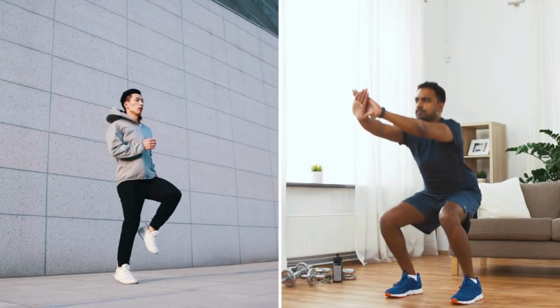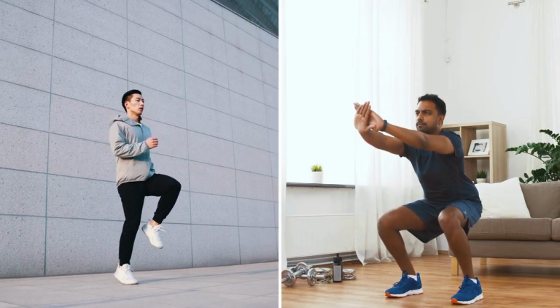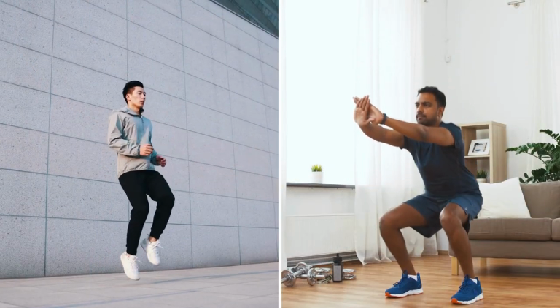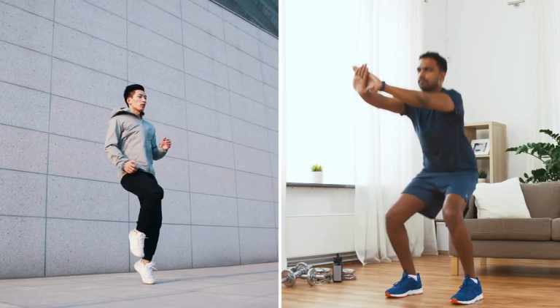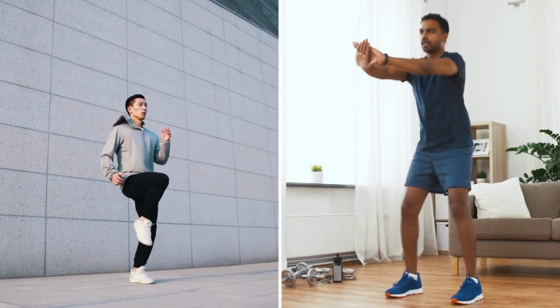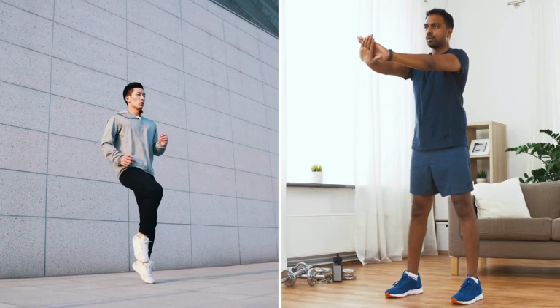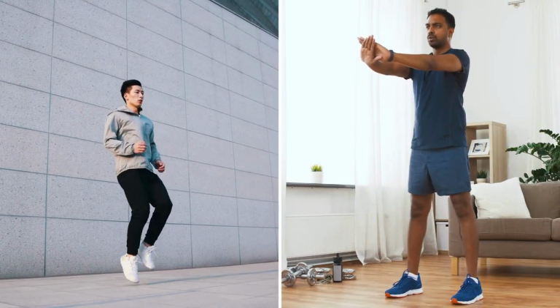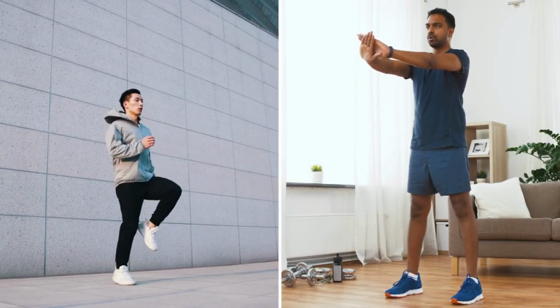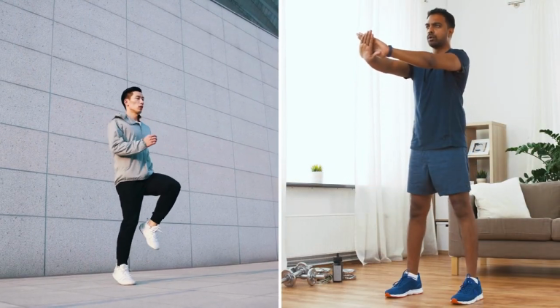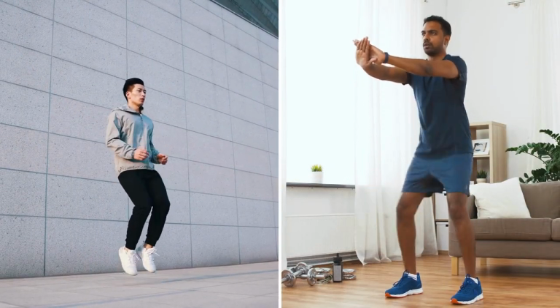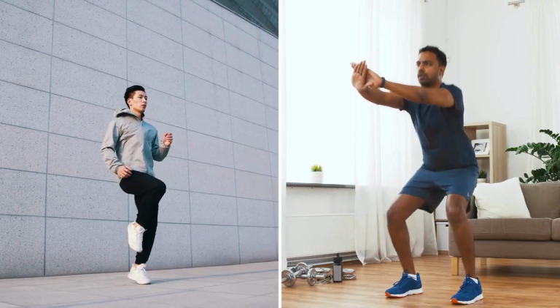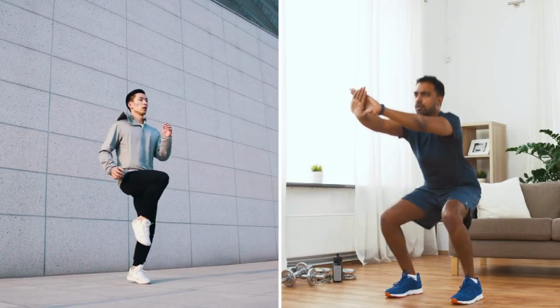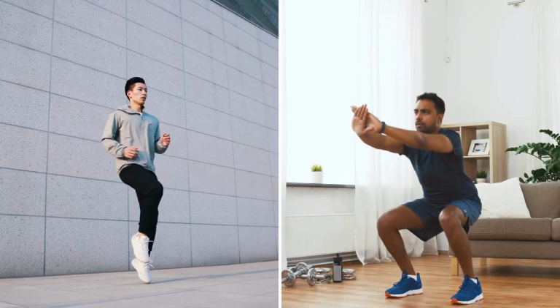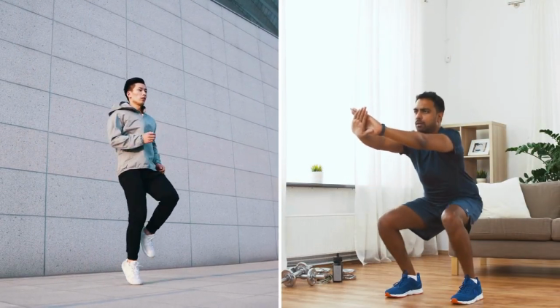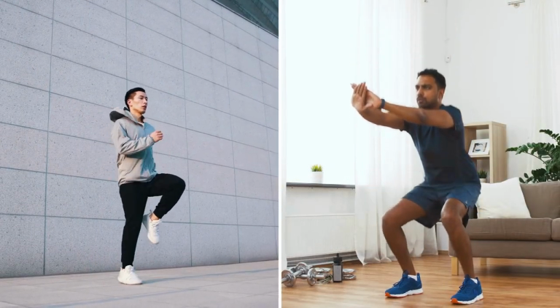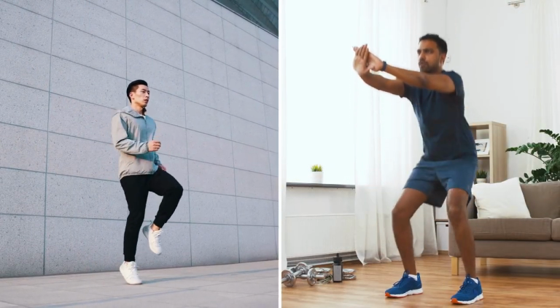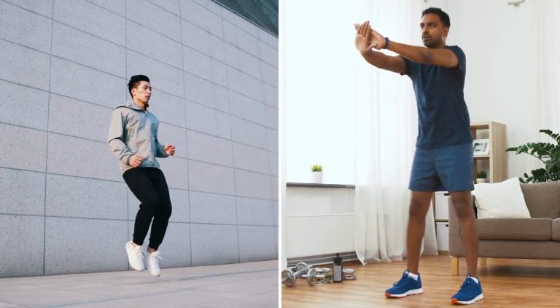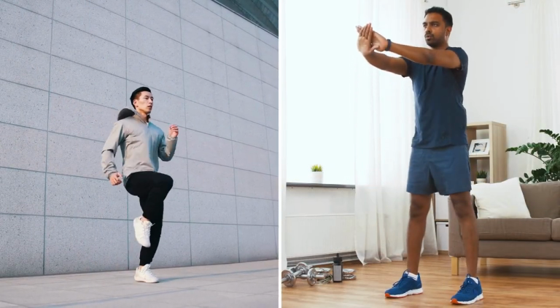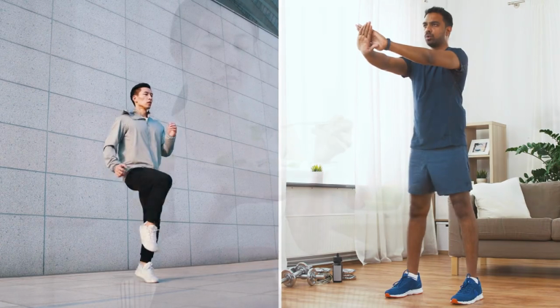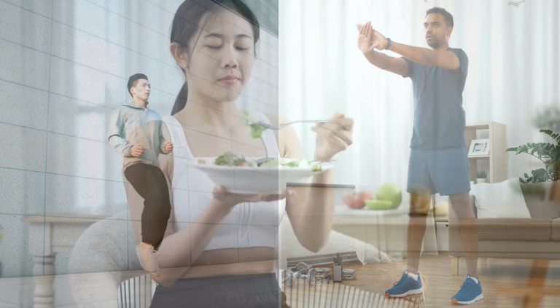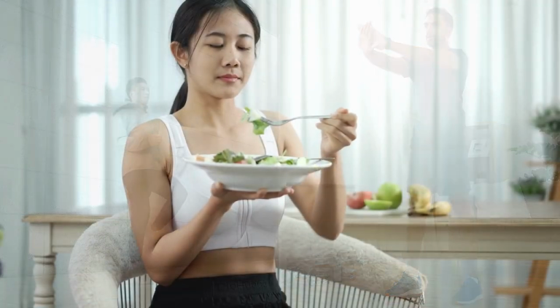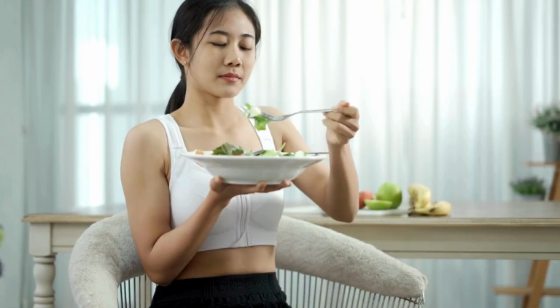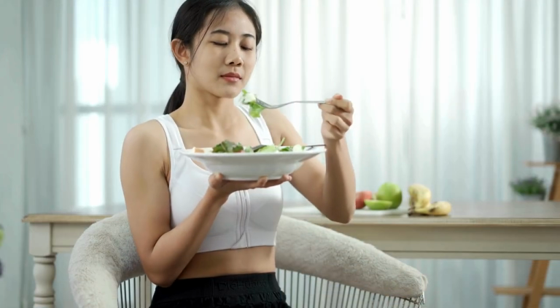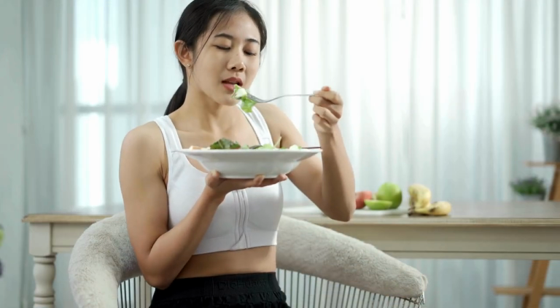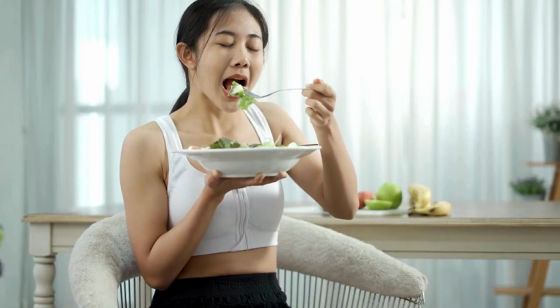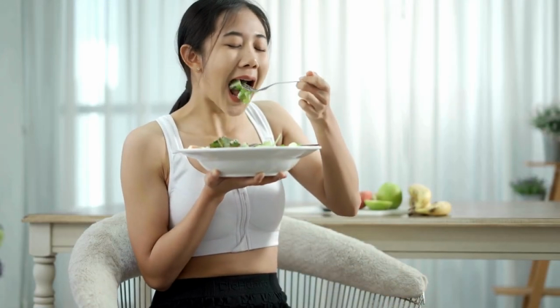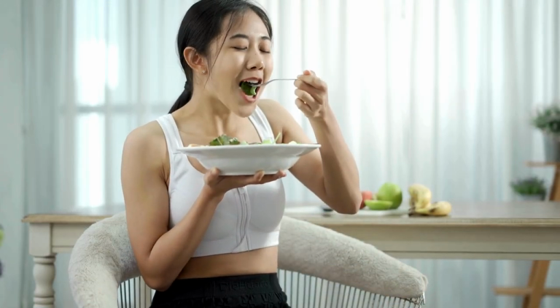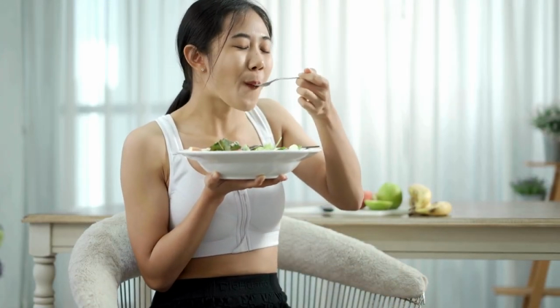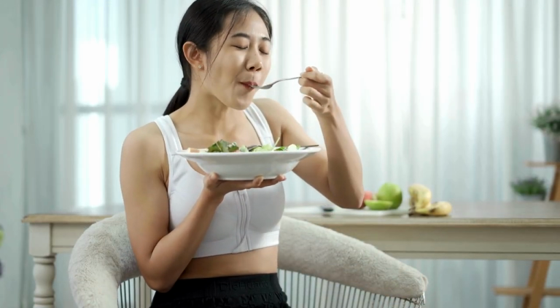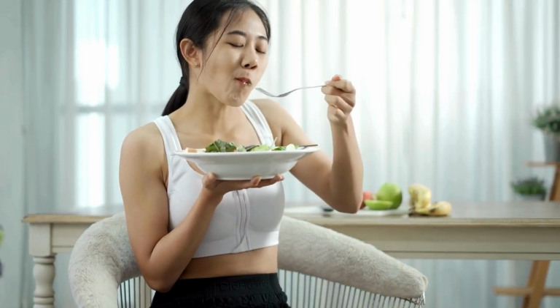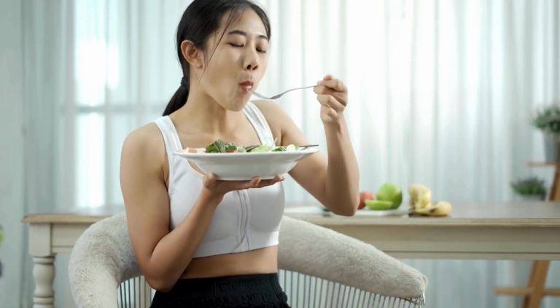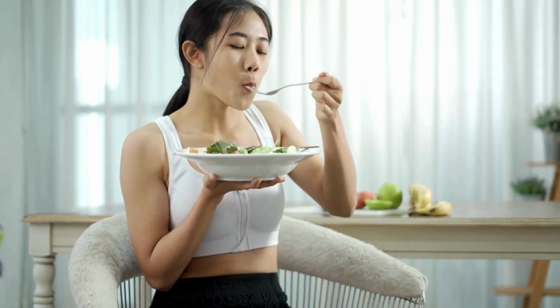To achieve this deficit, a combination of cardiovascular exercises, strength training, and proper nutrition is key.